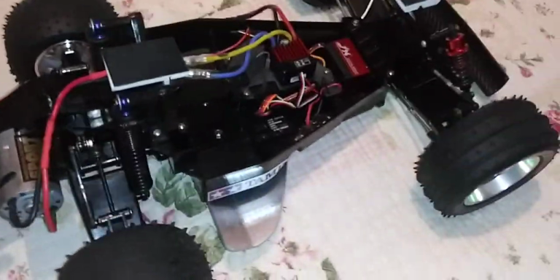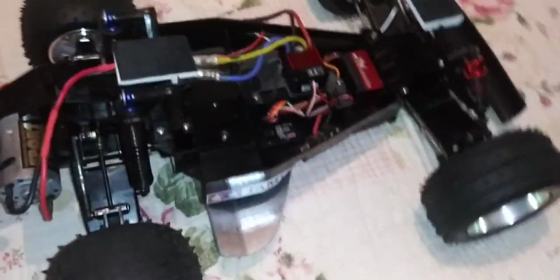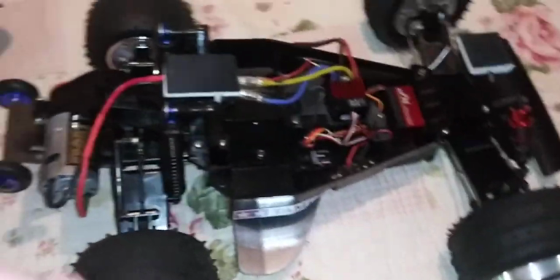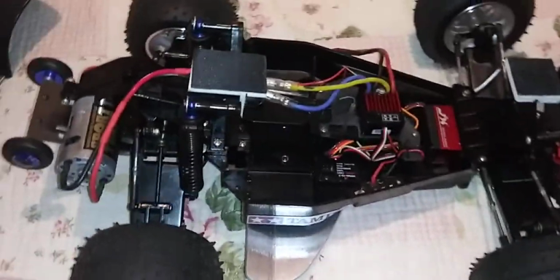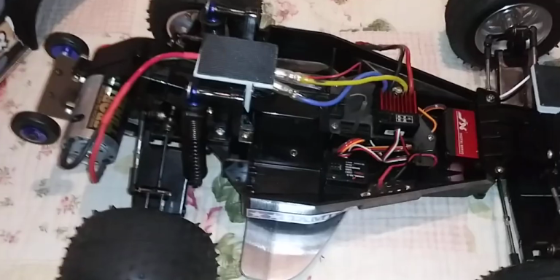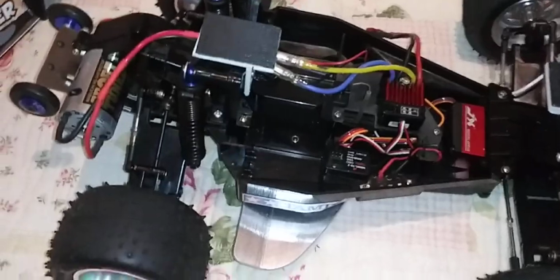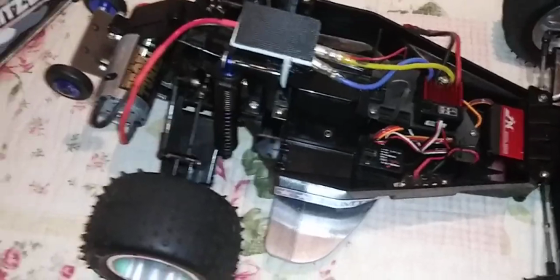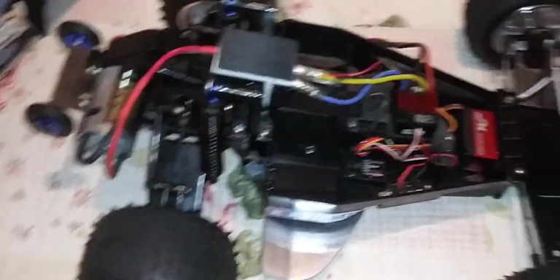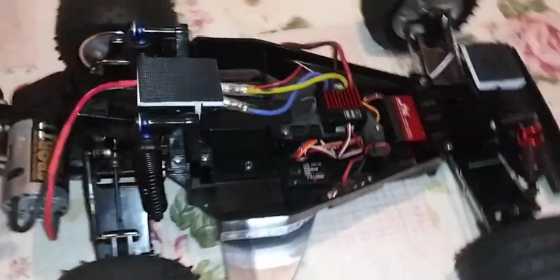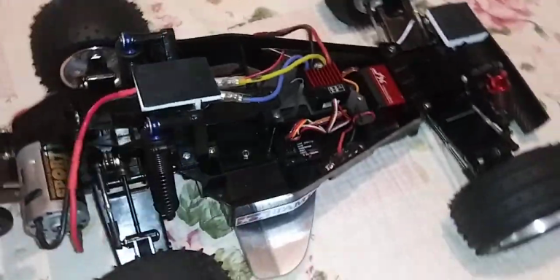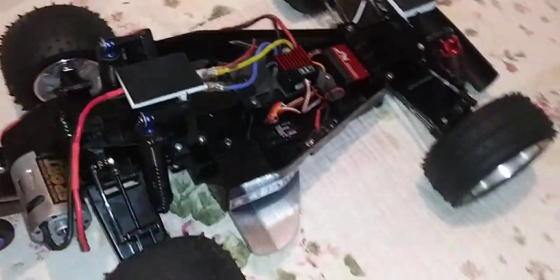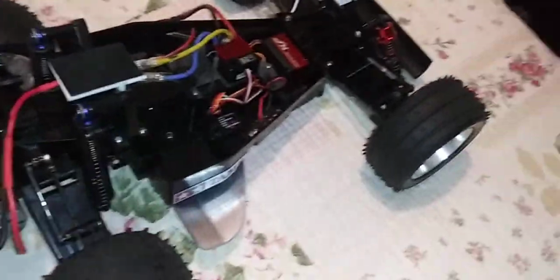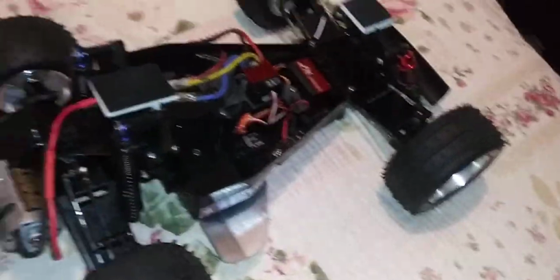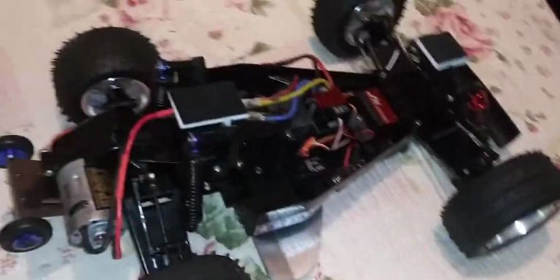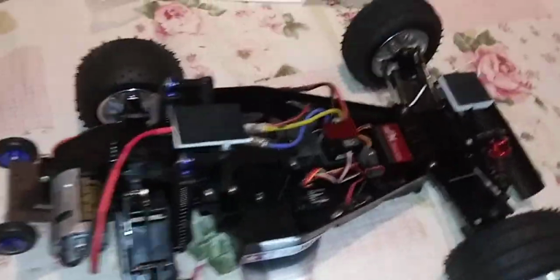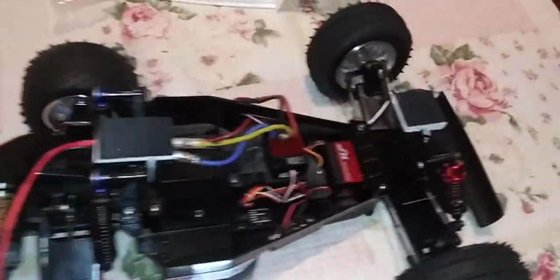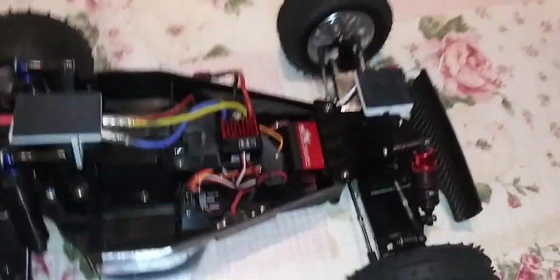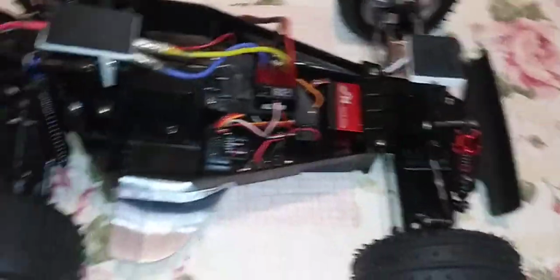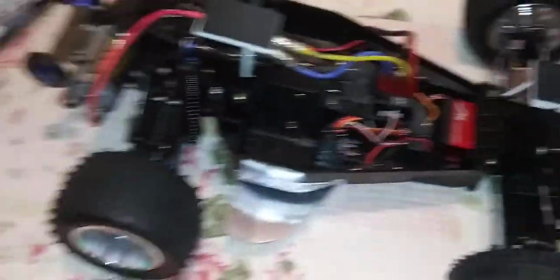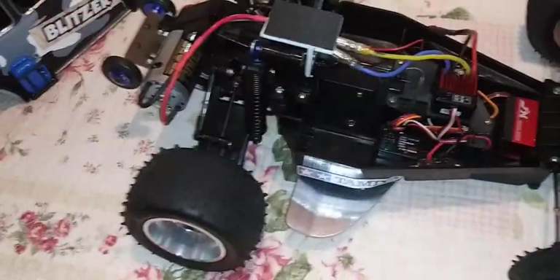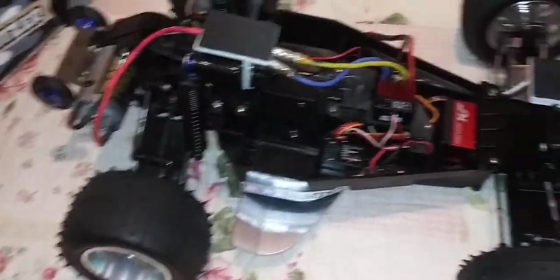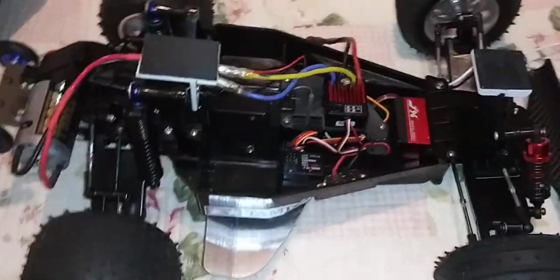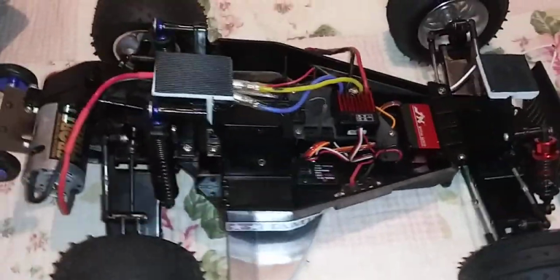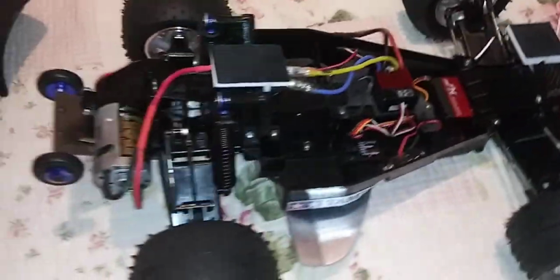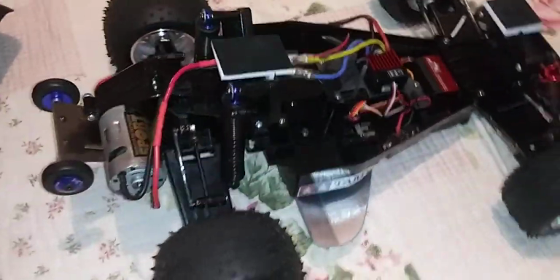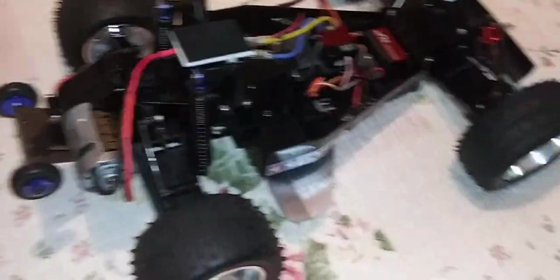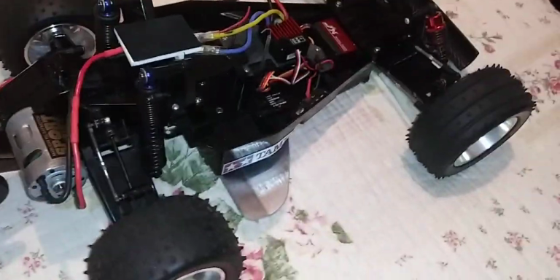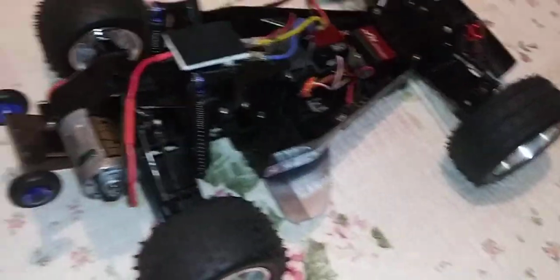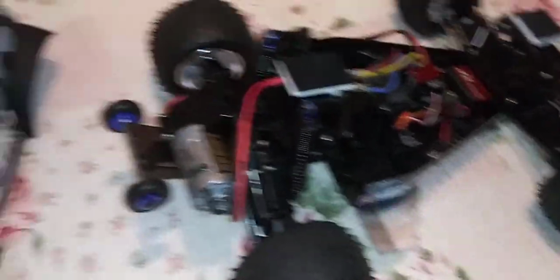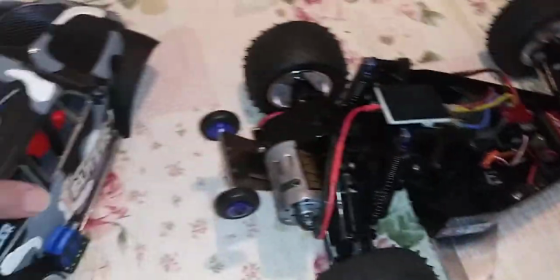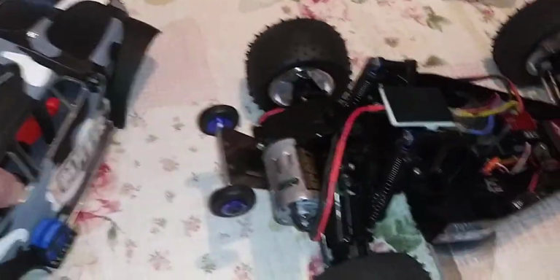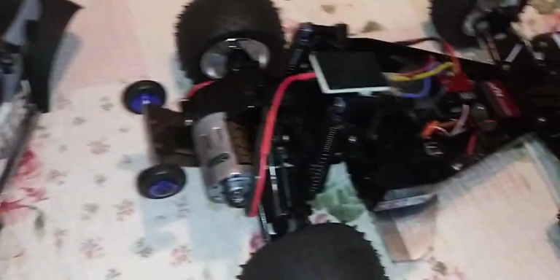Sports motor, Traxxas Stampede willy bar, 1060 ESC — awesome. And this baby is wired with lights to go forward and to go in reverse. I will show you the chassis.